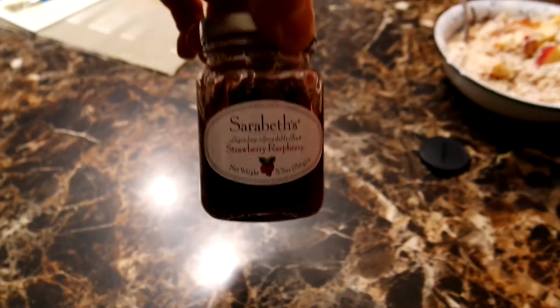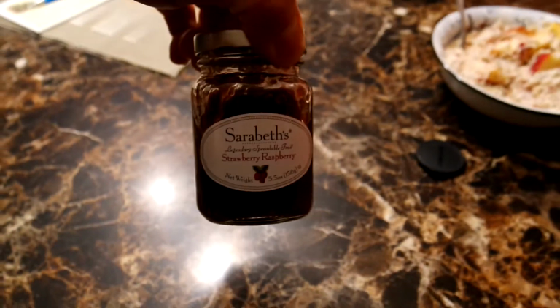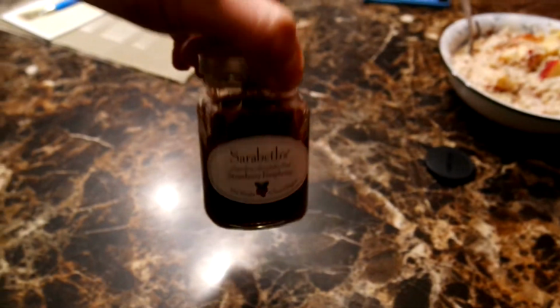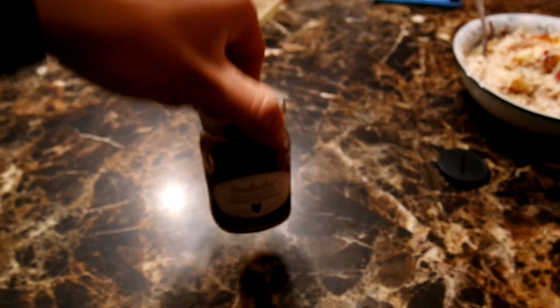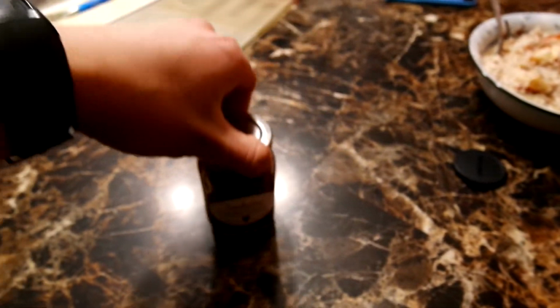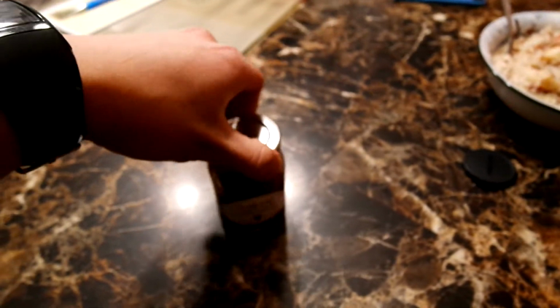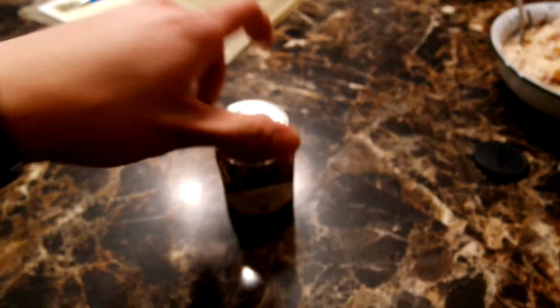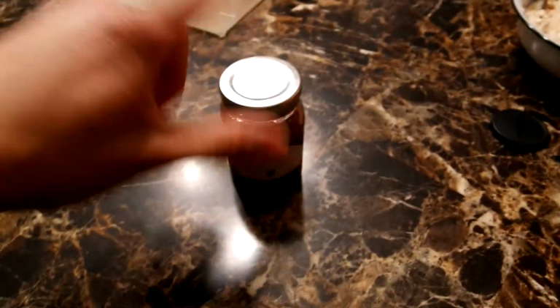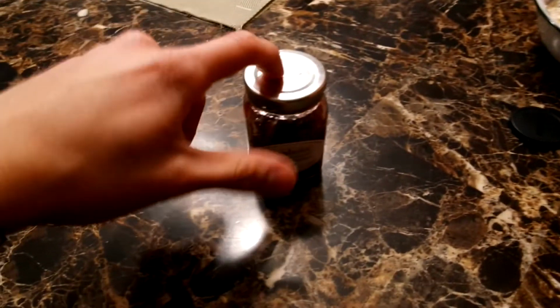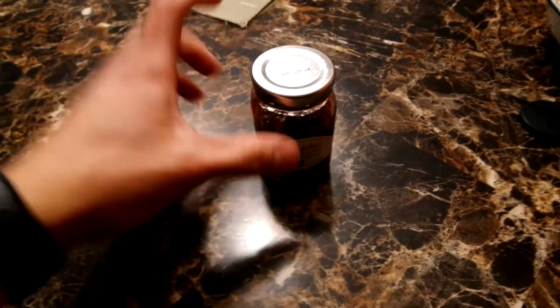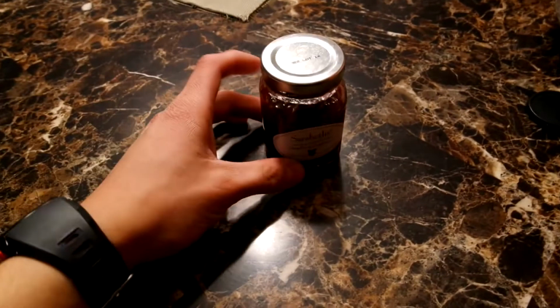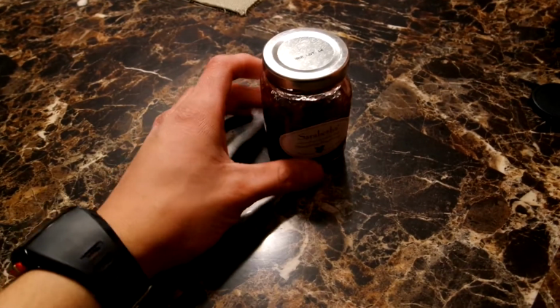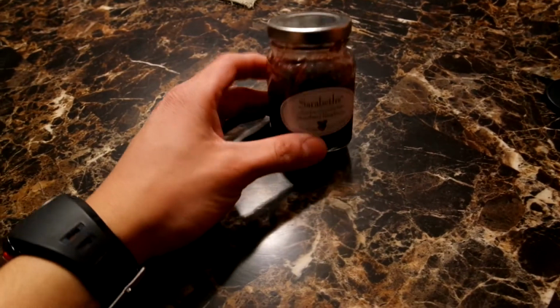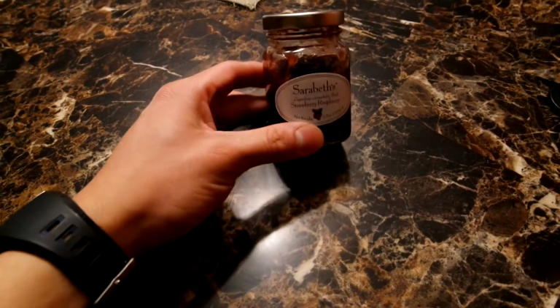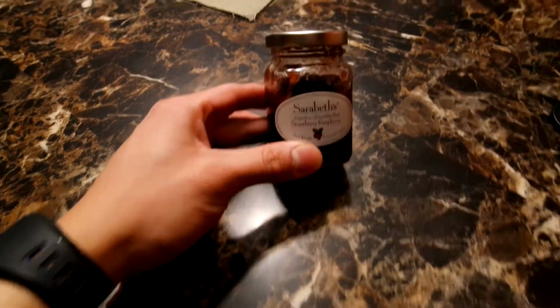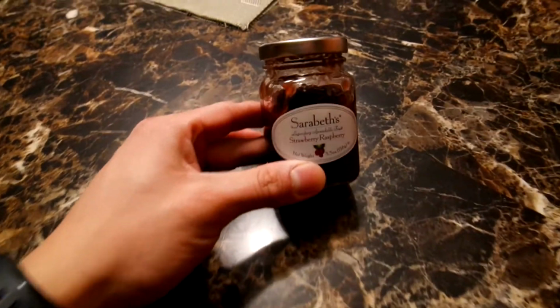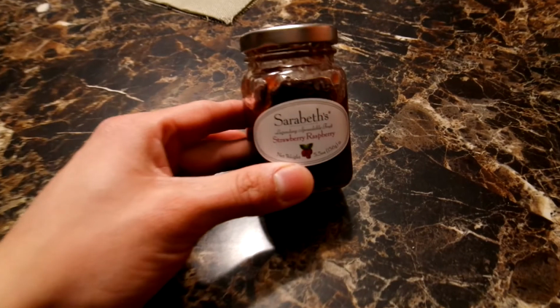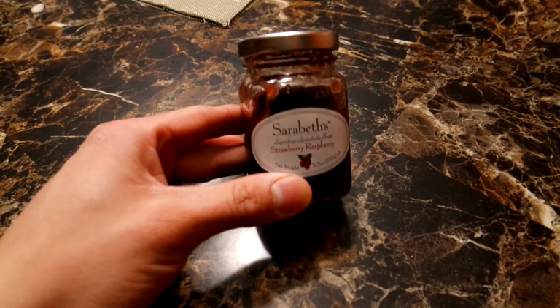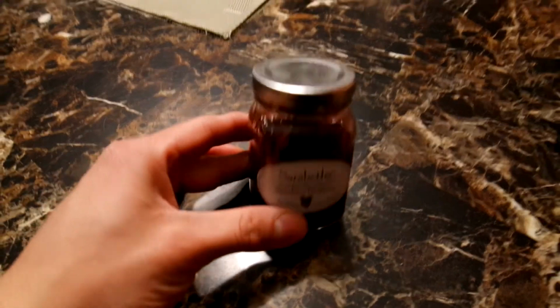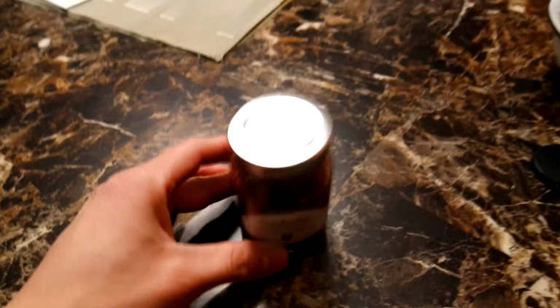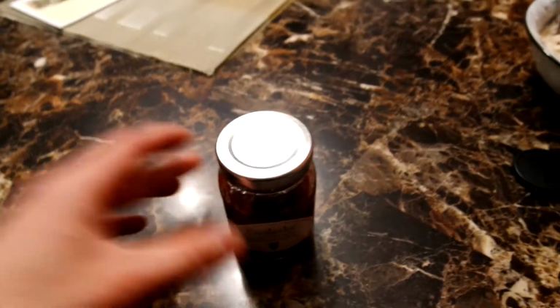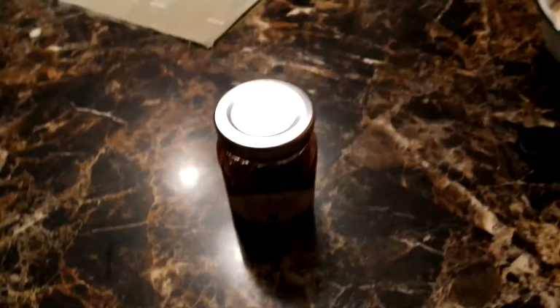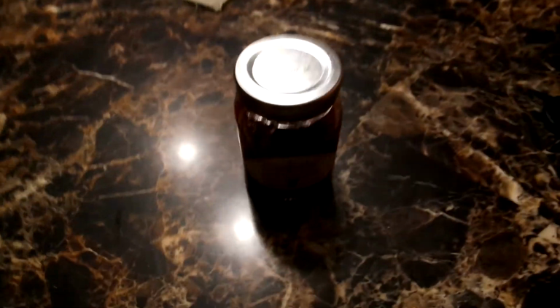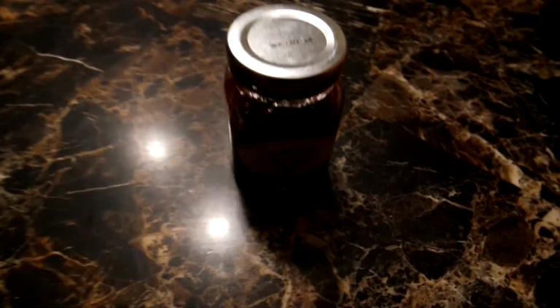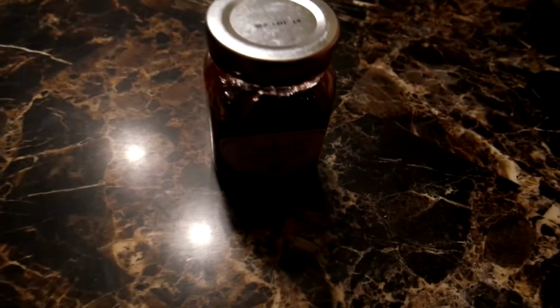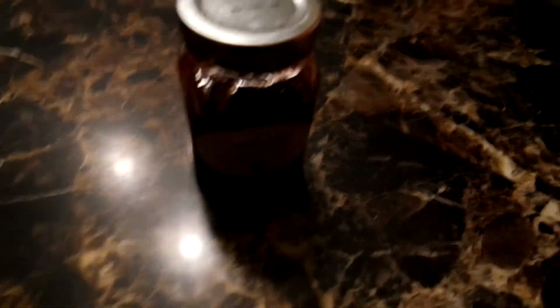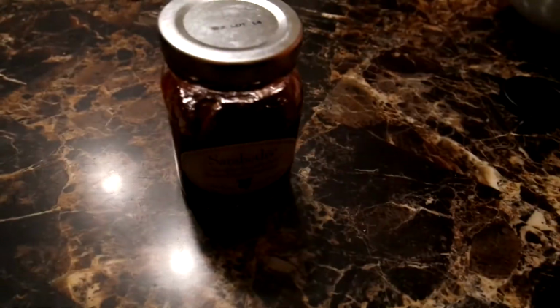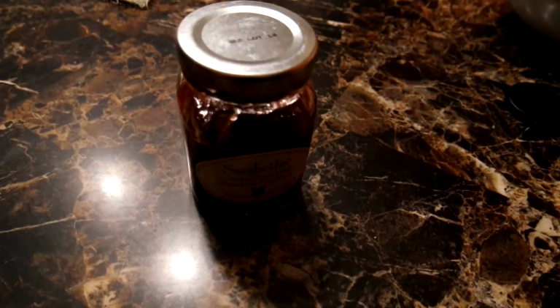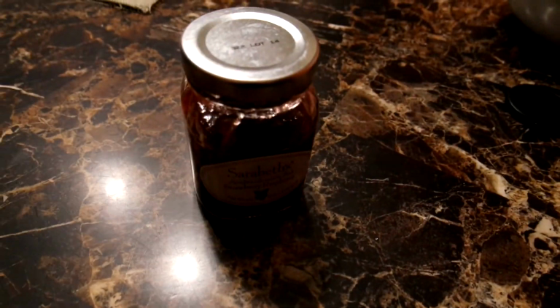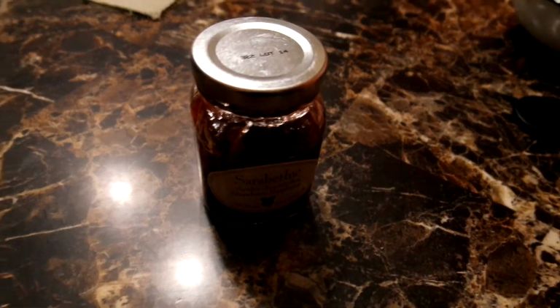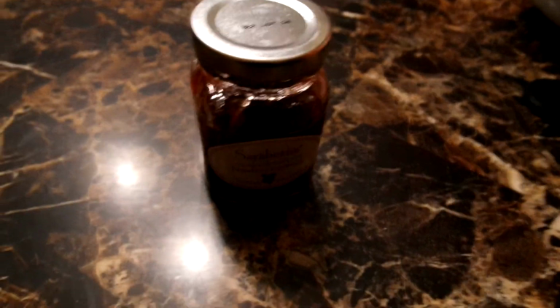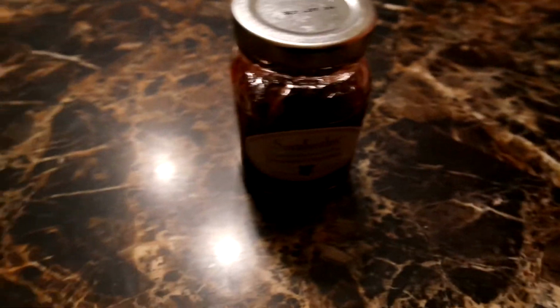This stuff tastes really, really good. You get it in a small jar, but honestly it's amazing.